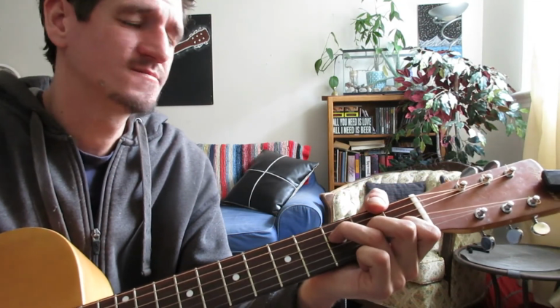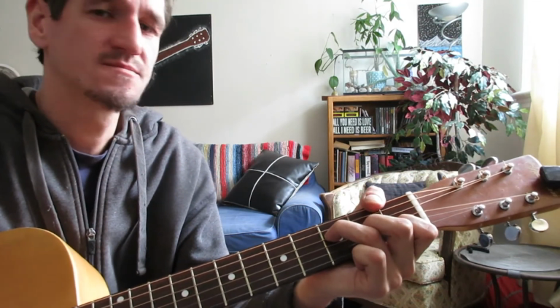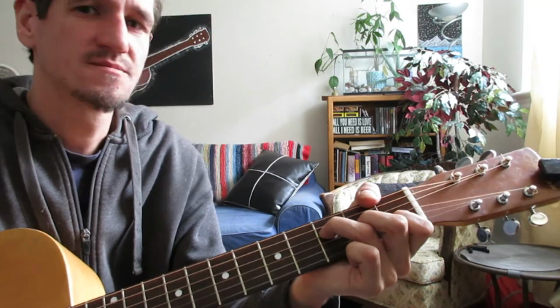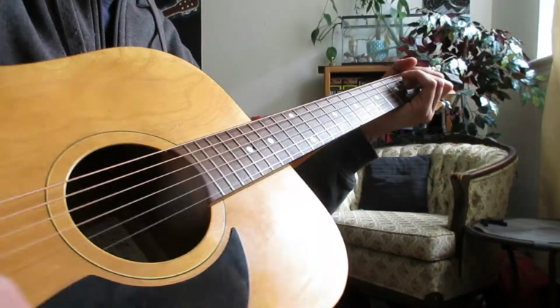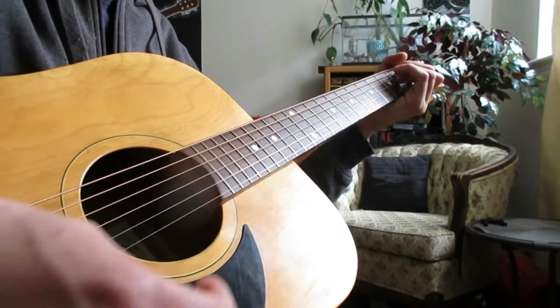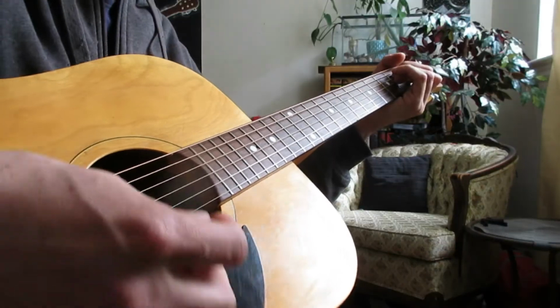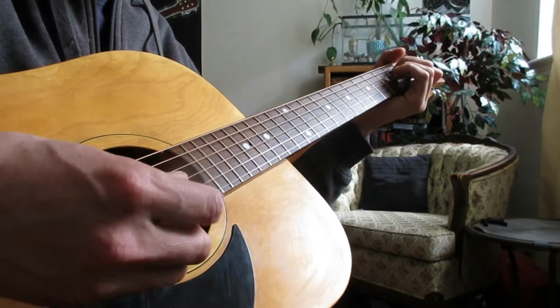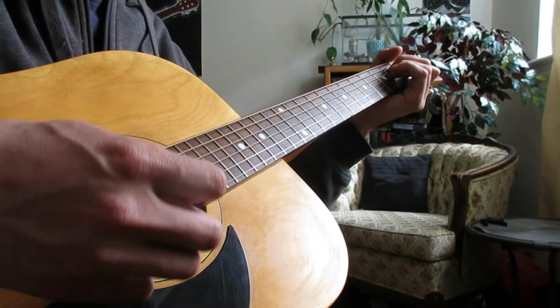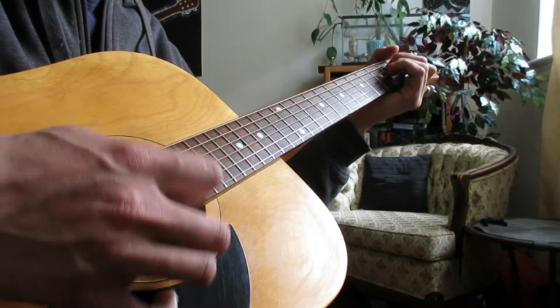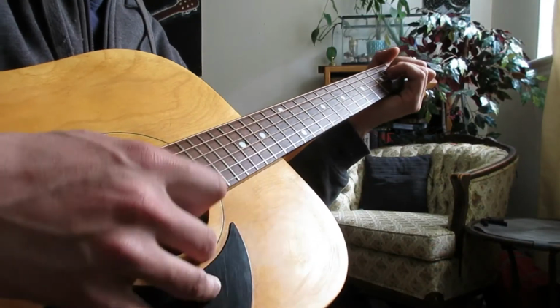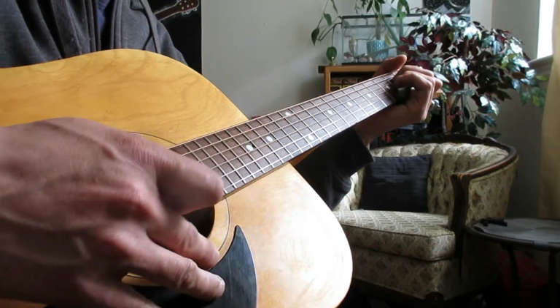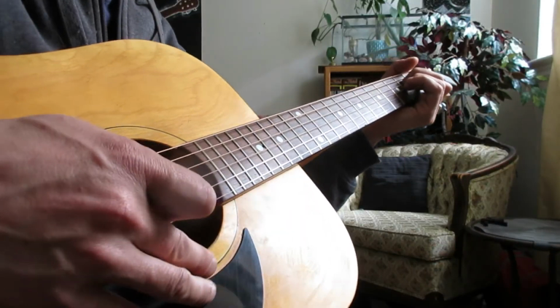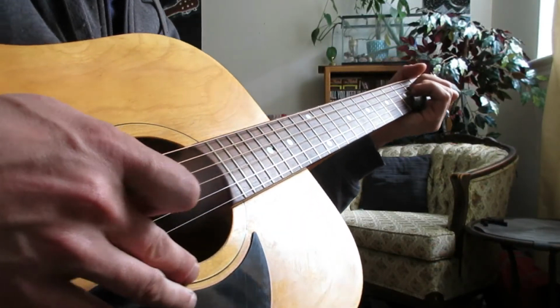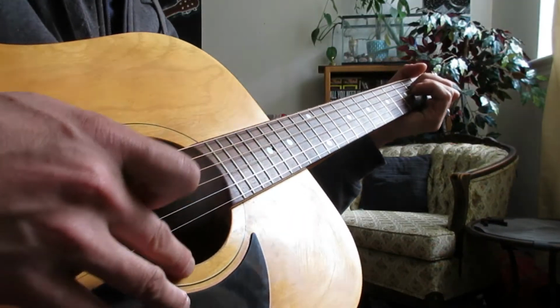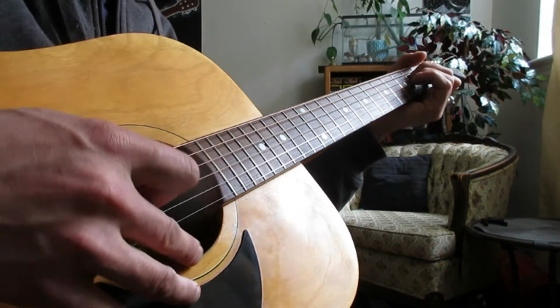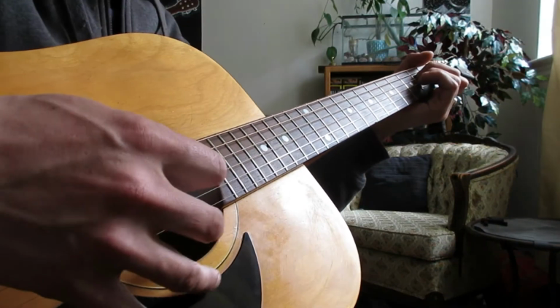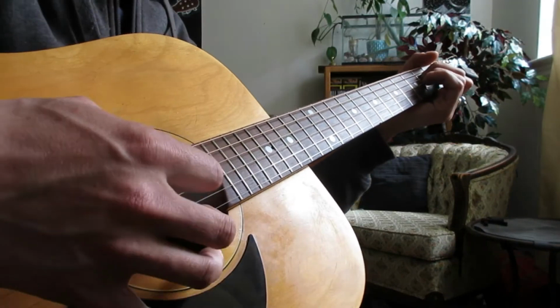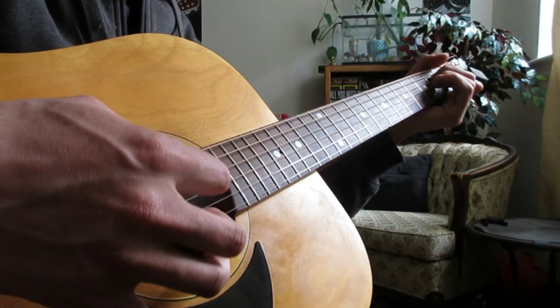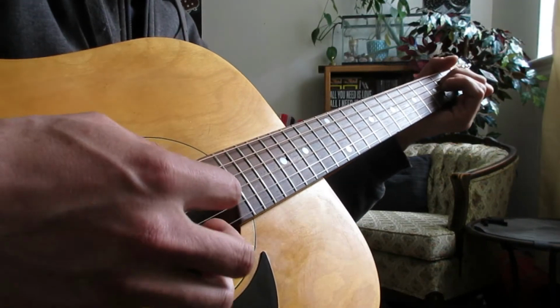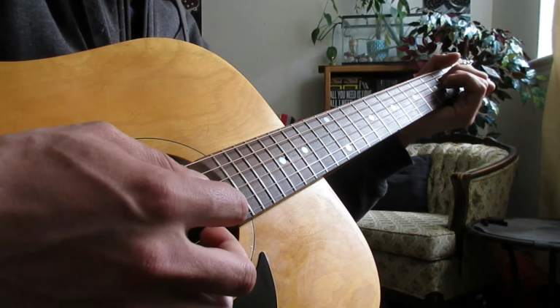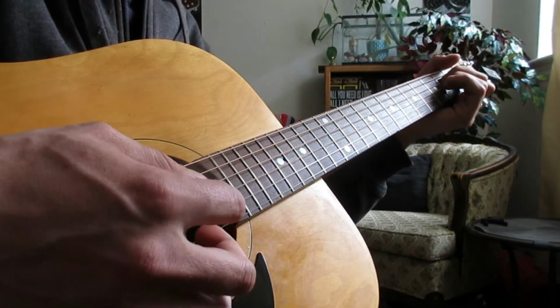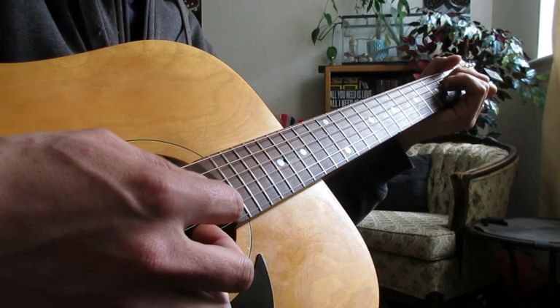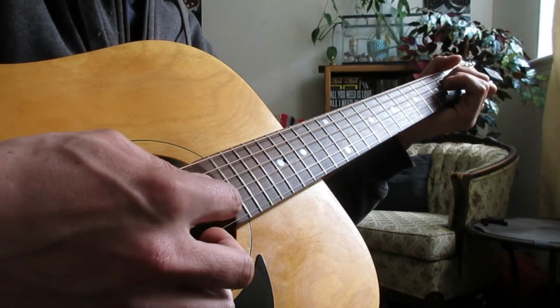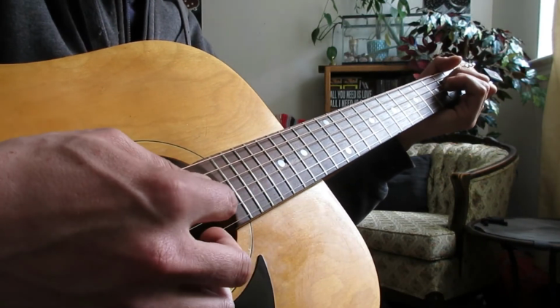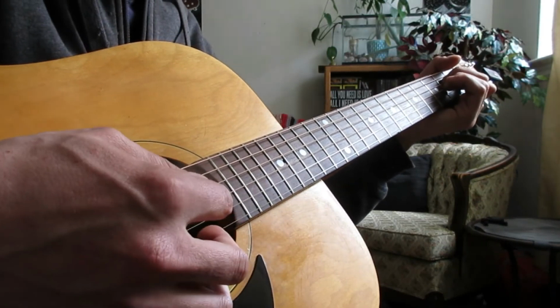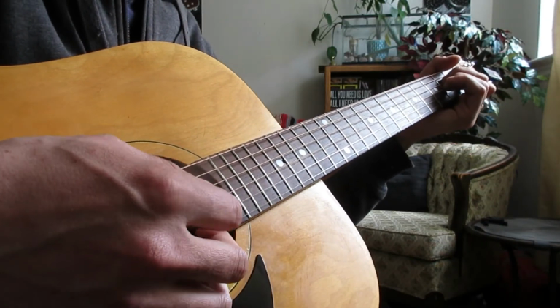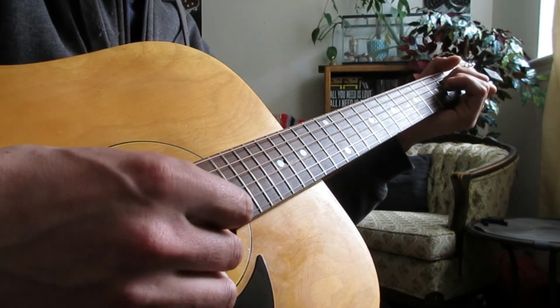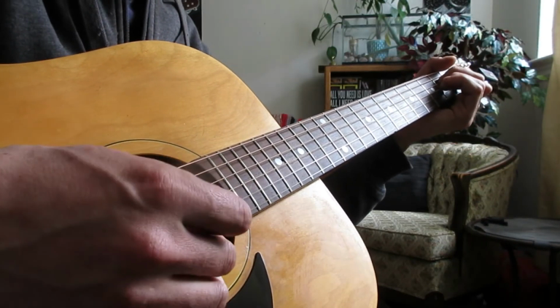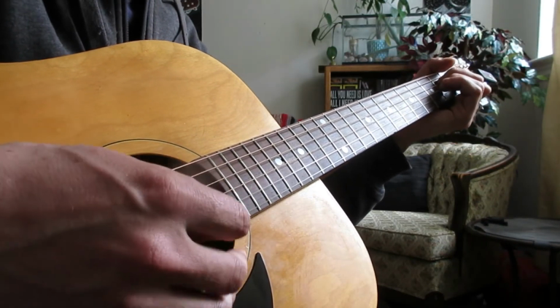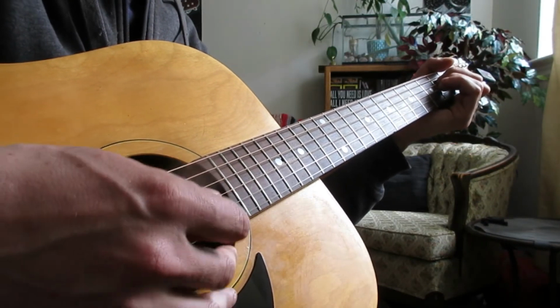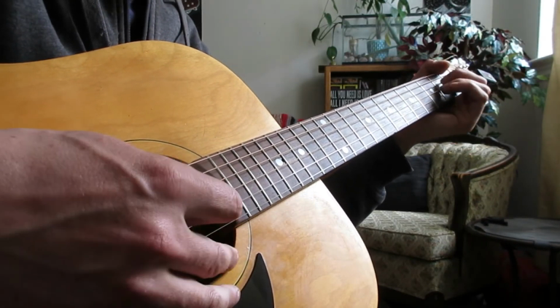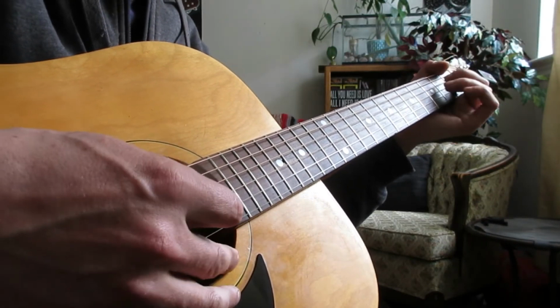So for the actual strumming, all we're going to be doing is: Down, Down, Down-Up, Down.